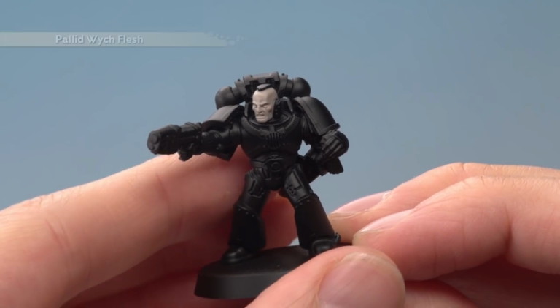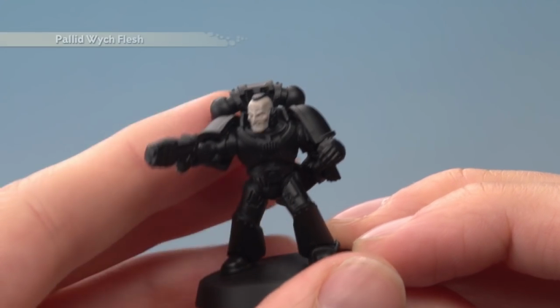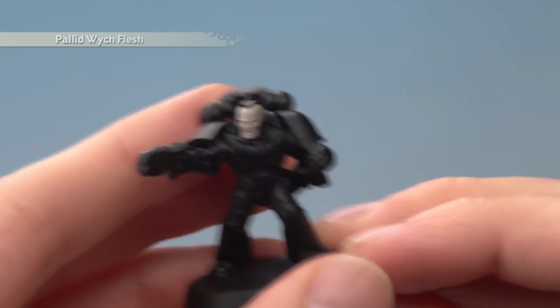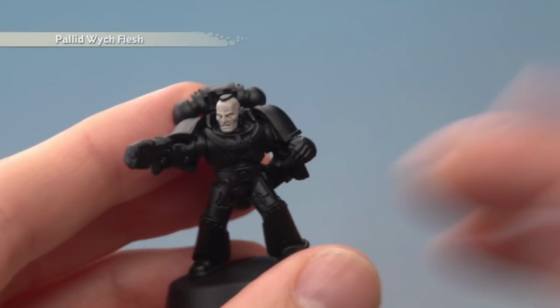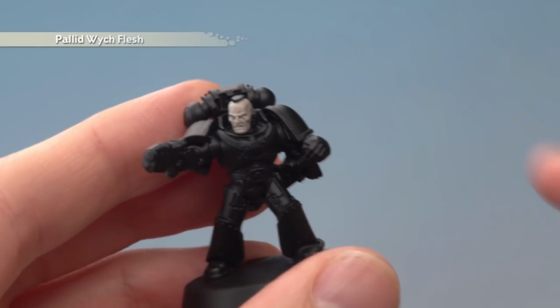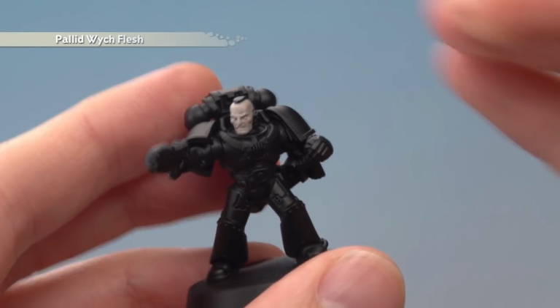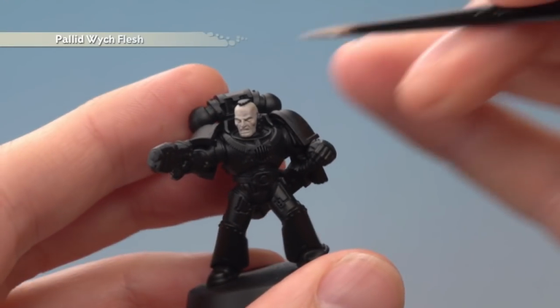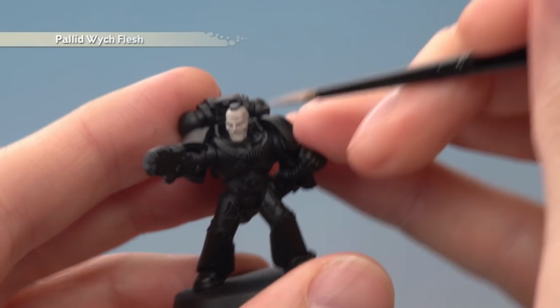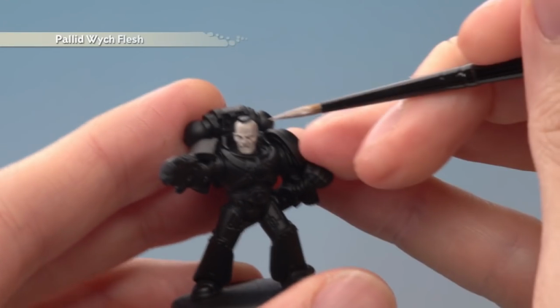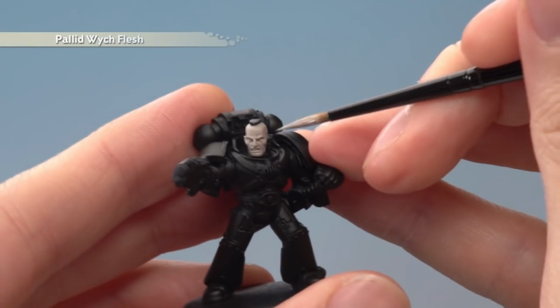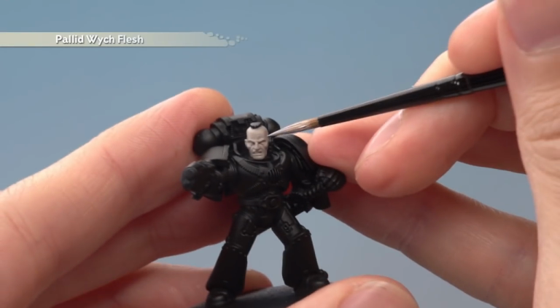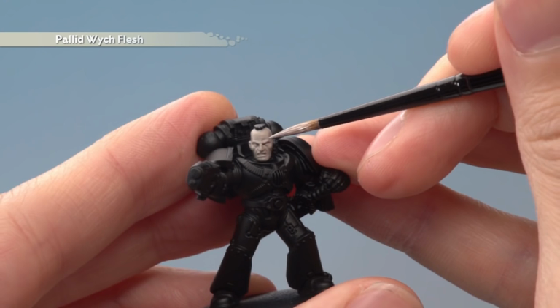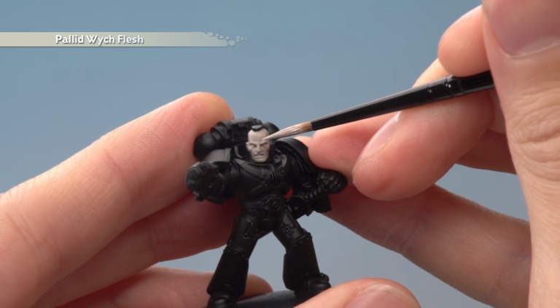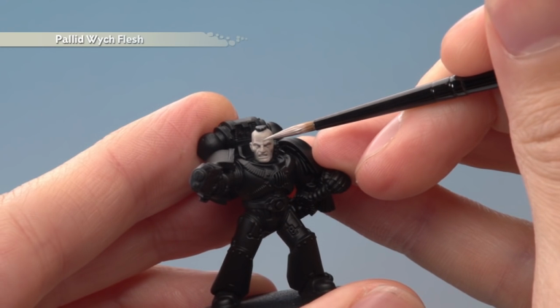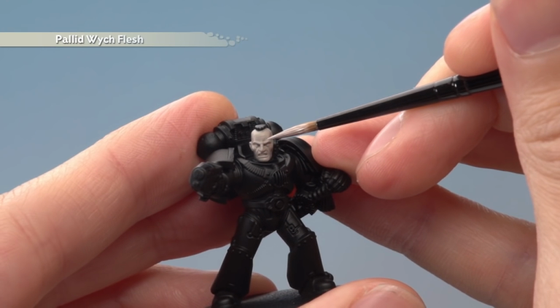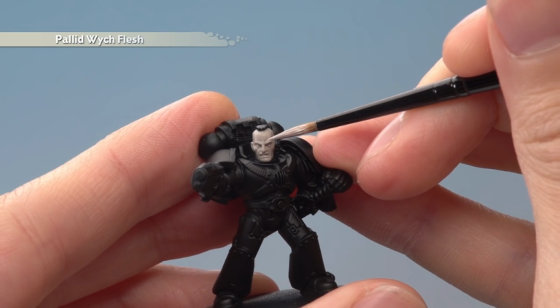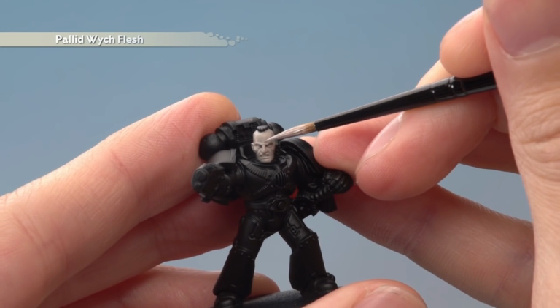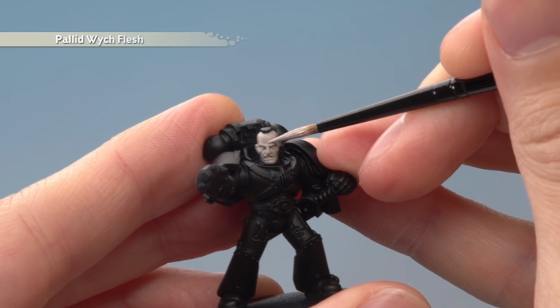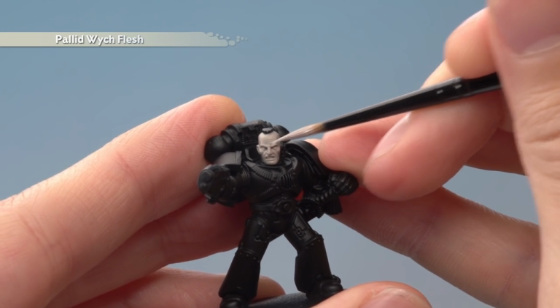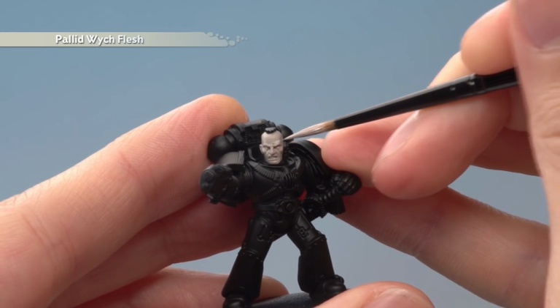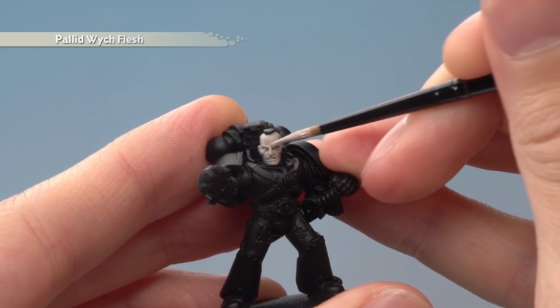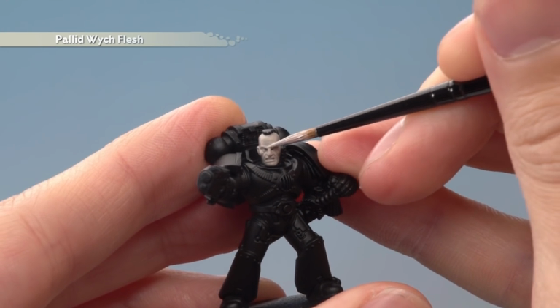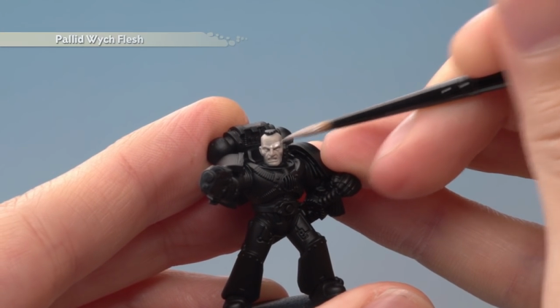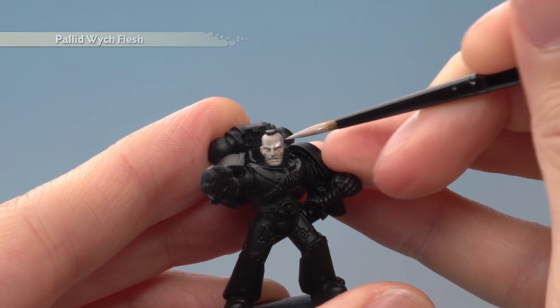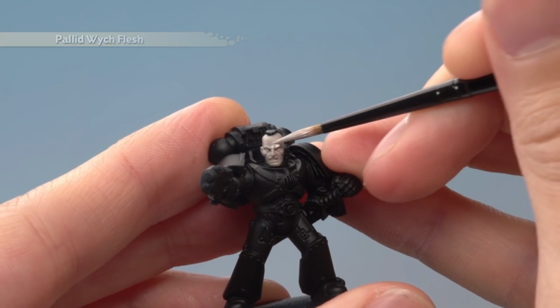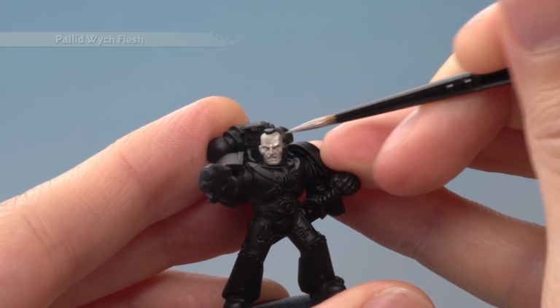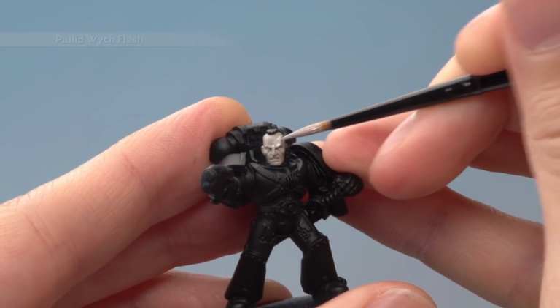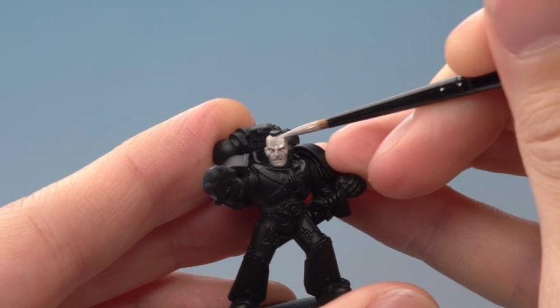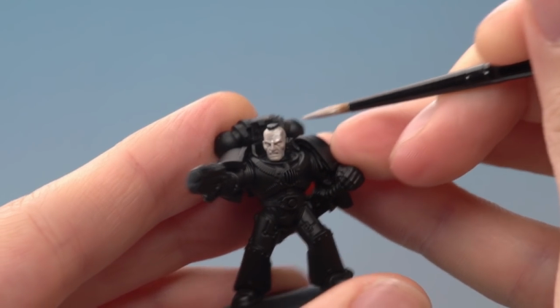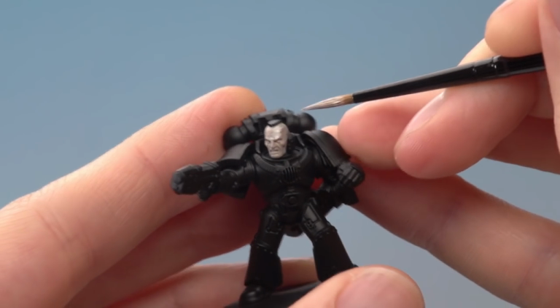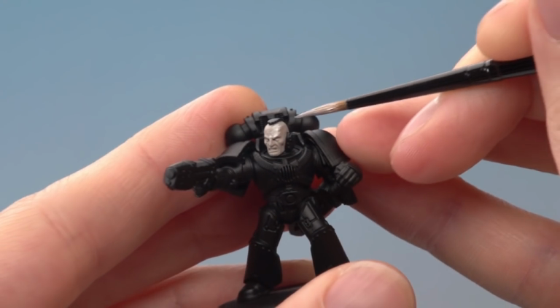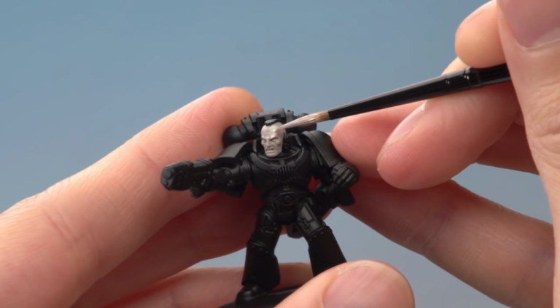Next, layer all over the skin using Pallid Witch Flesh, only avoiding the very deepest recesses like the eyes for example.